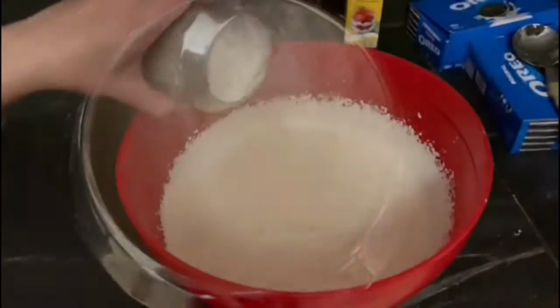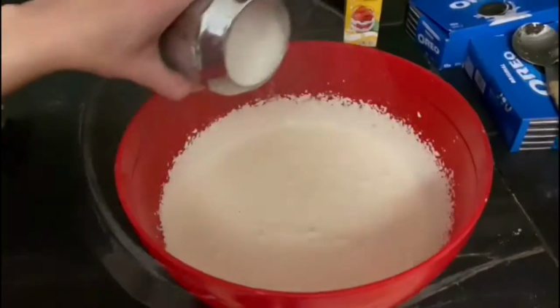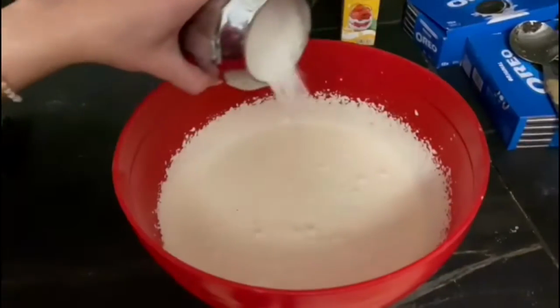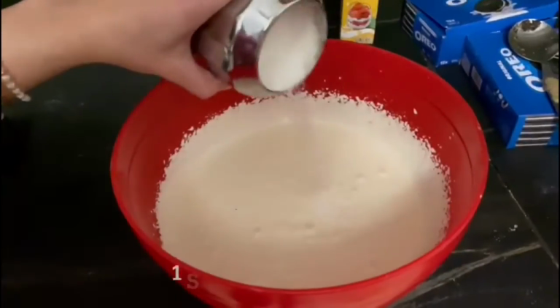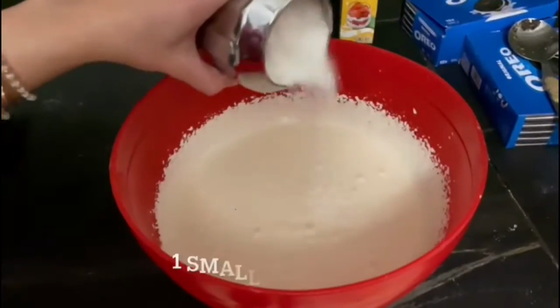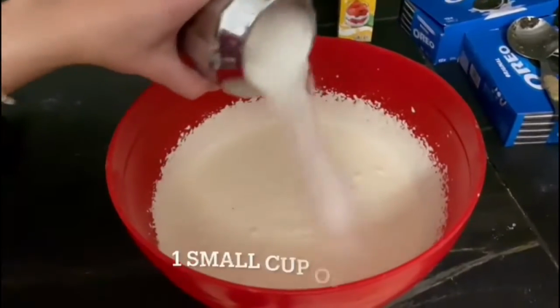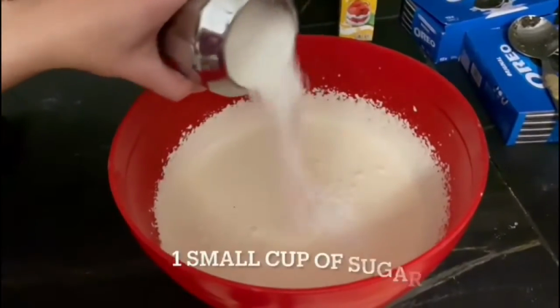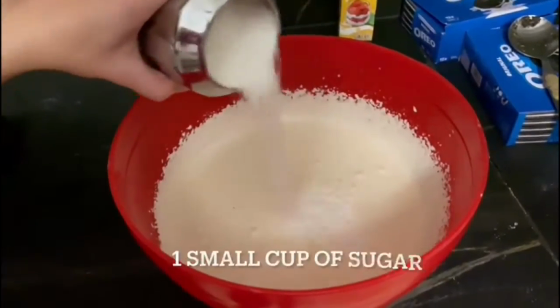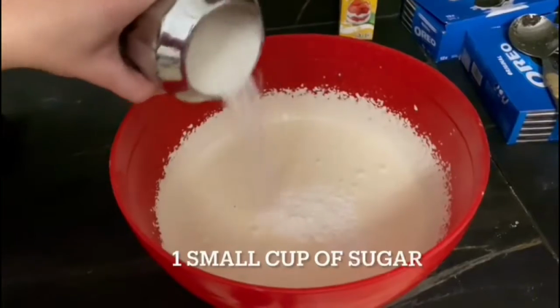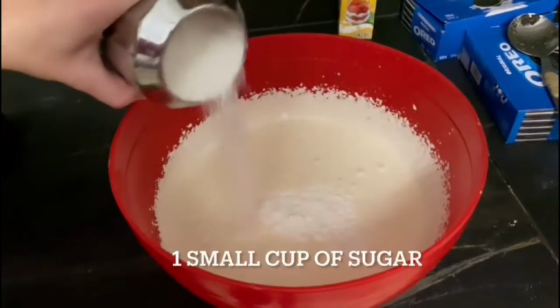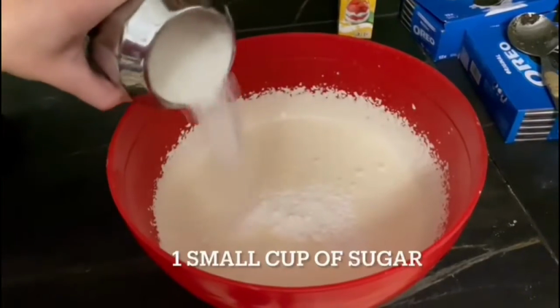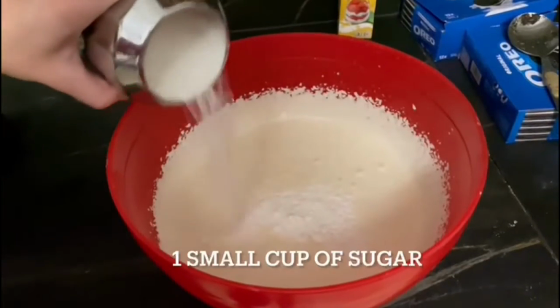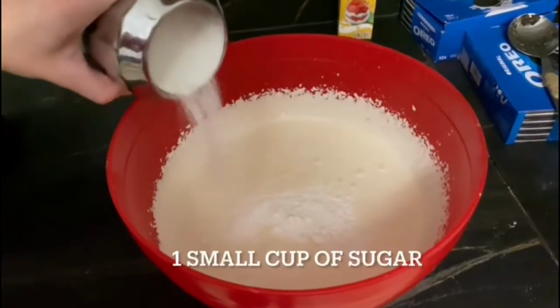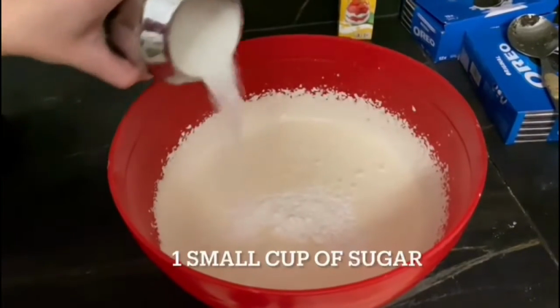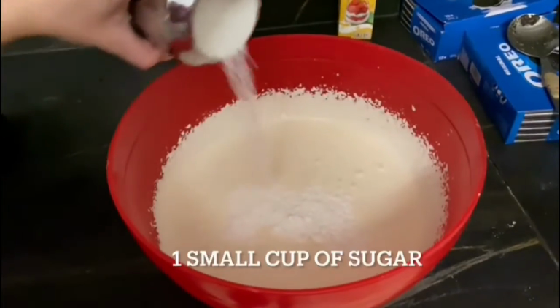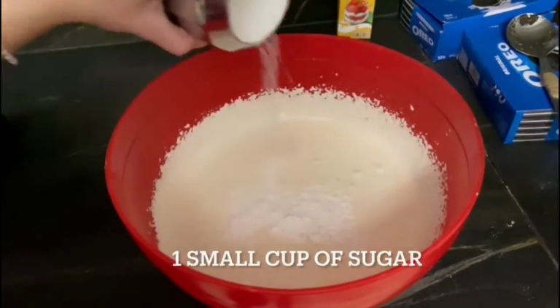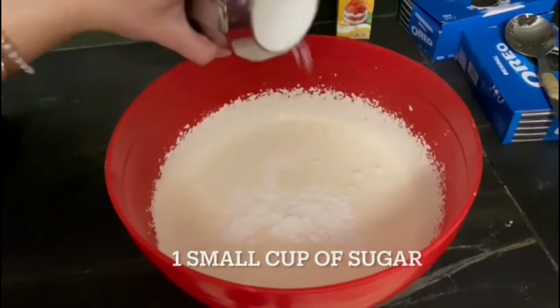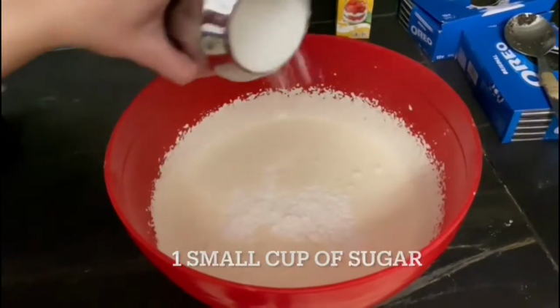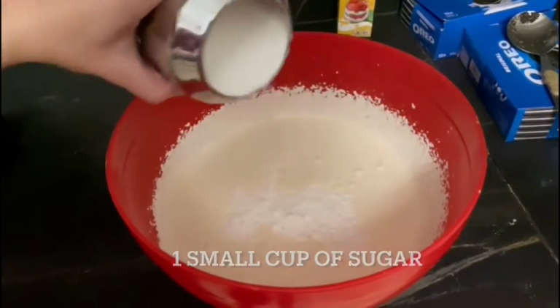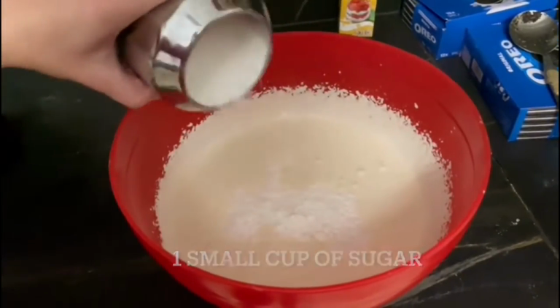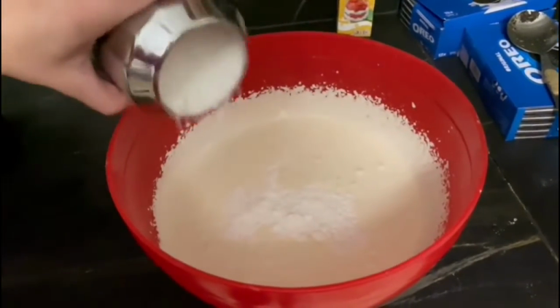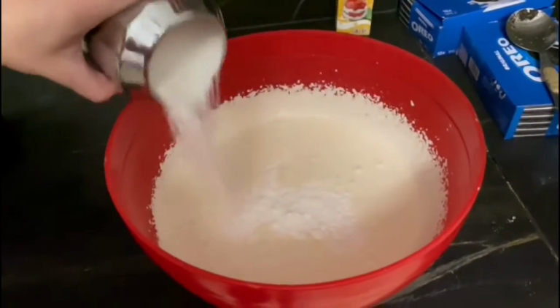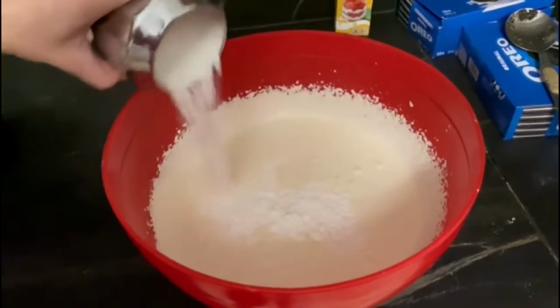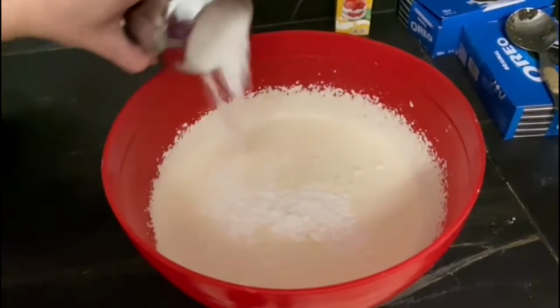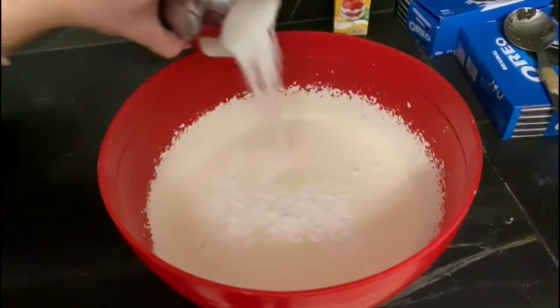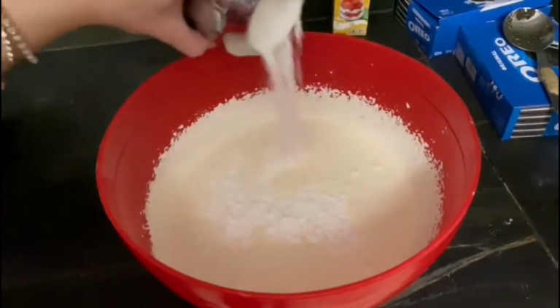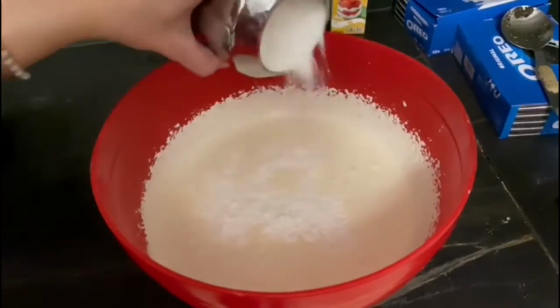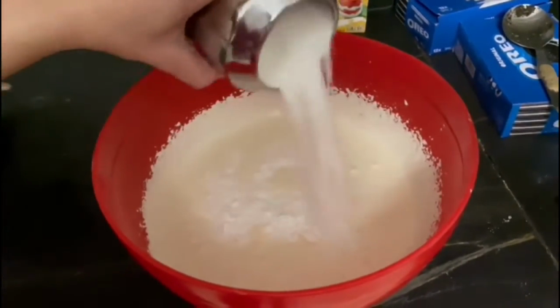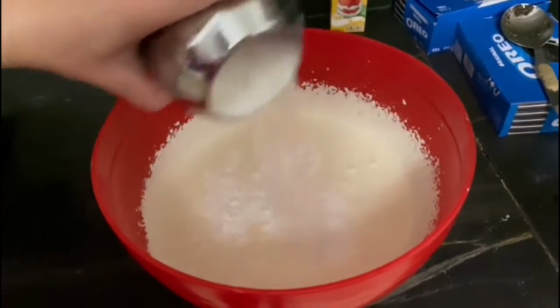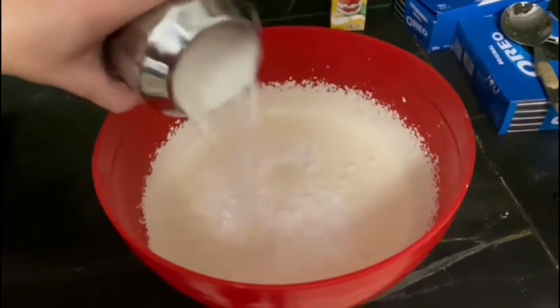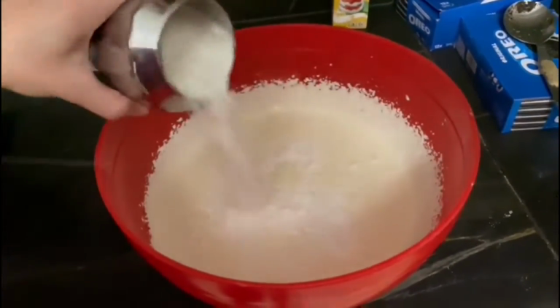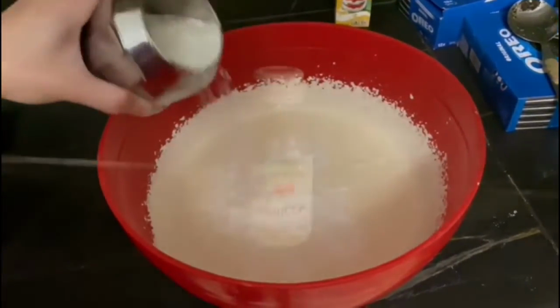Then we'll be adding one small cup of sugar, followed by three to four drops of vanilla essence.